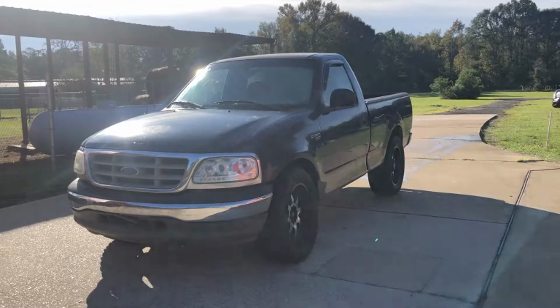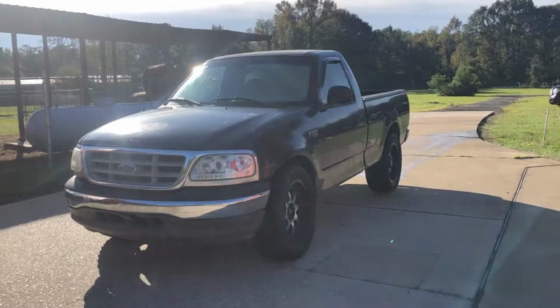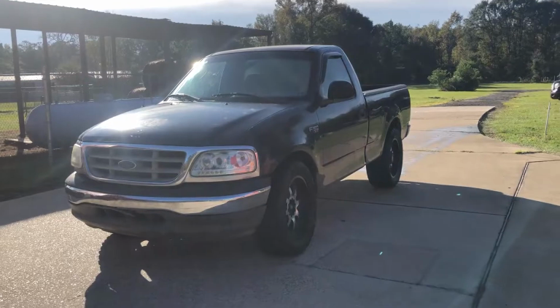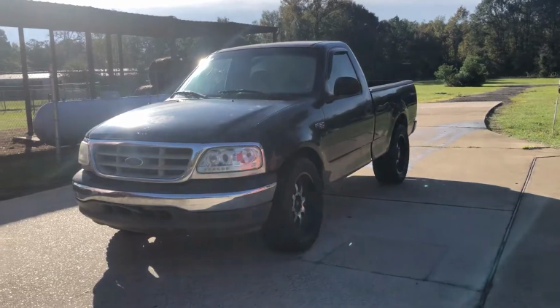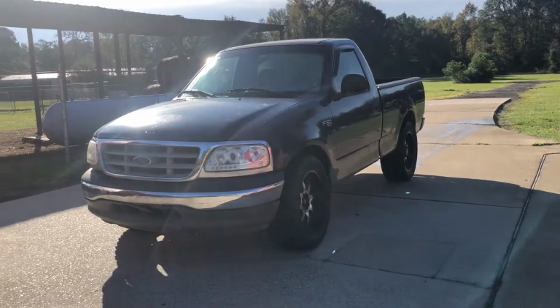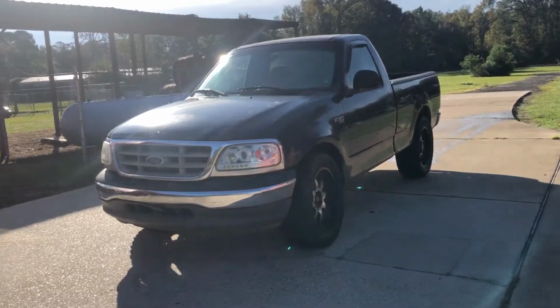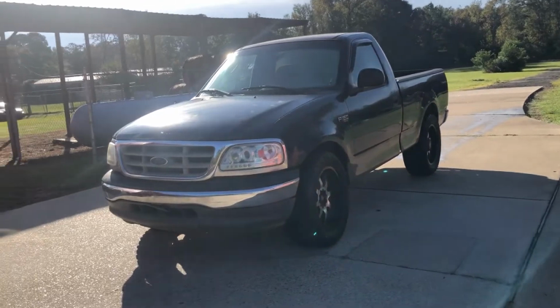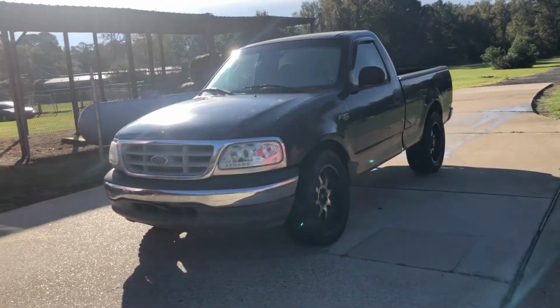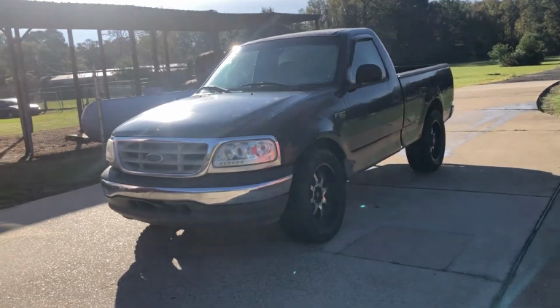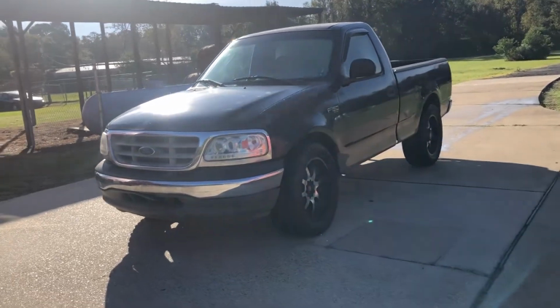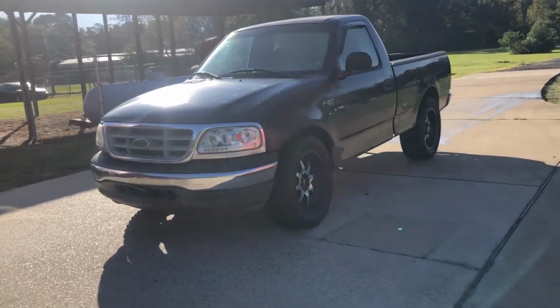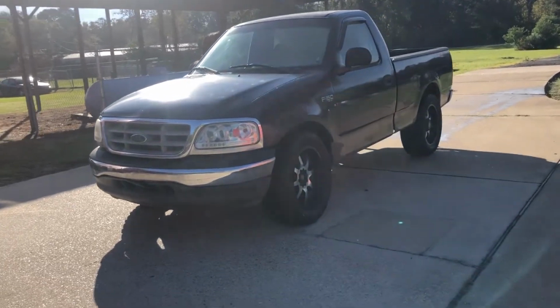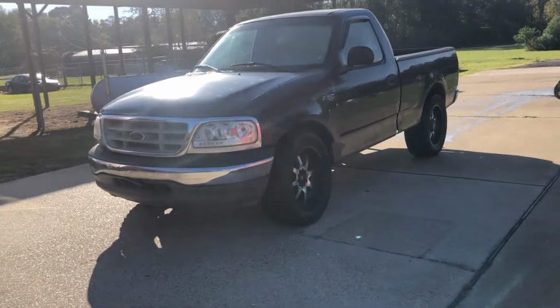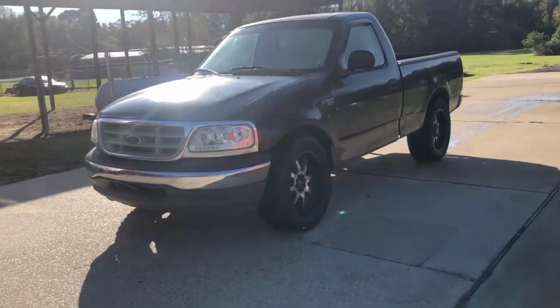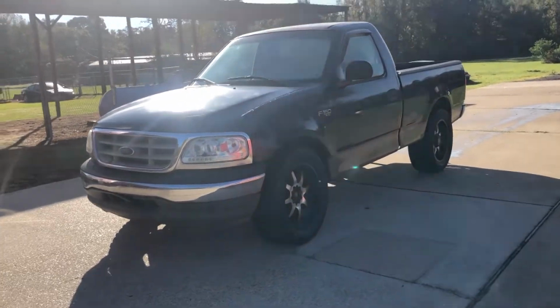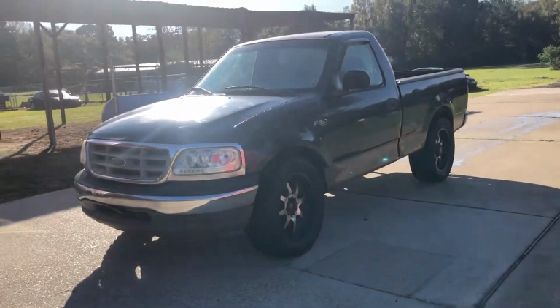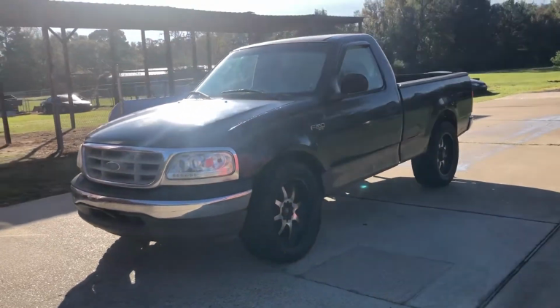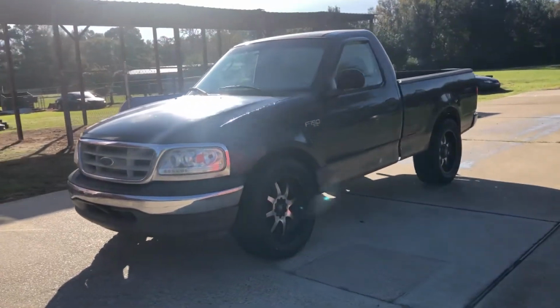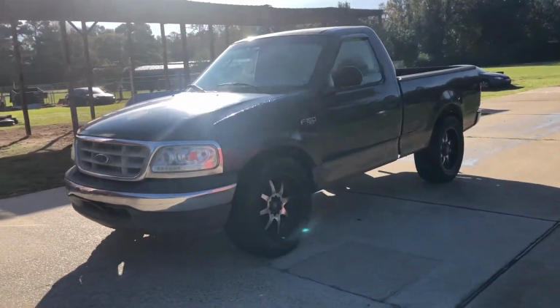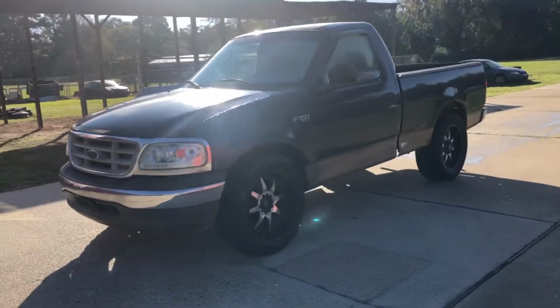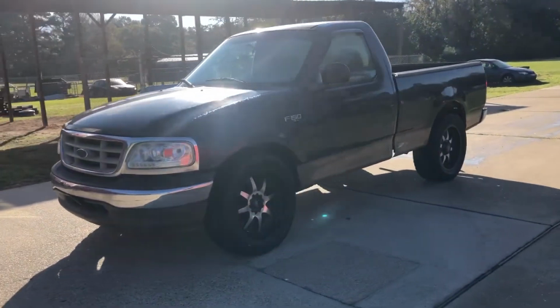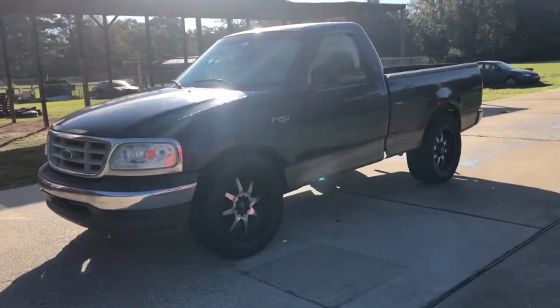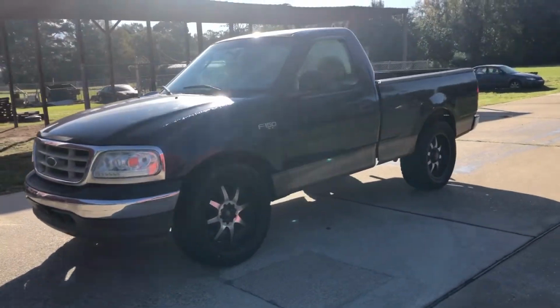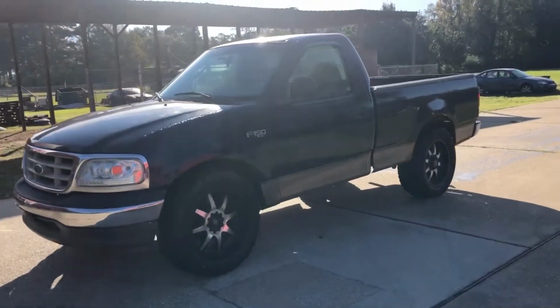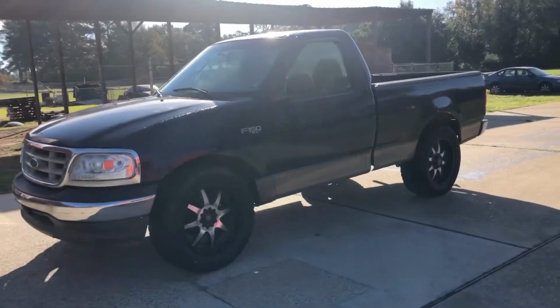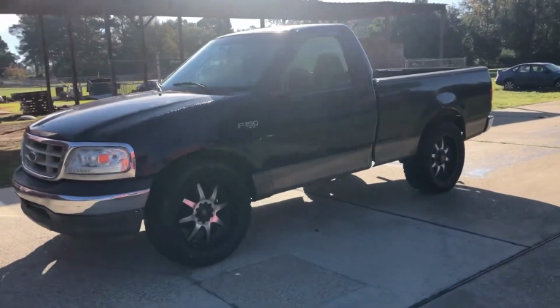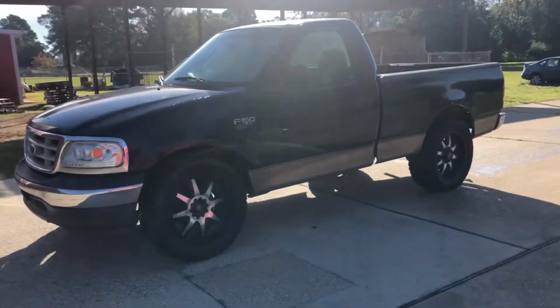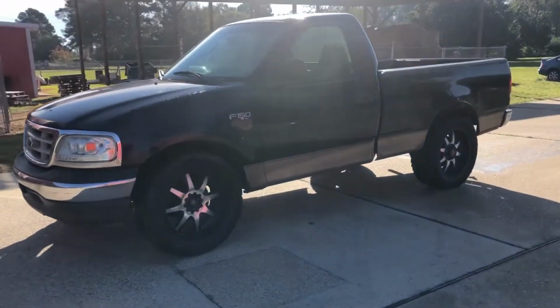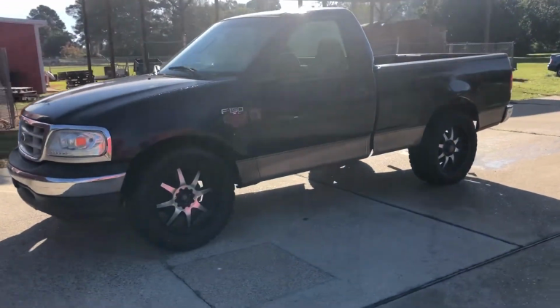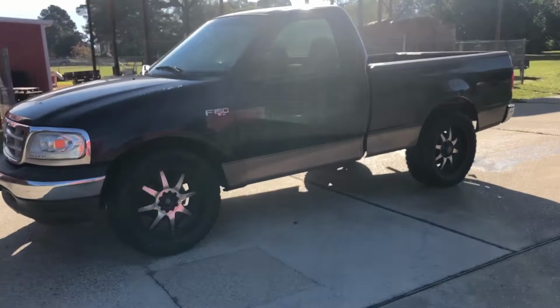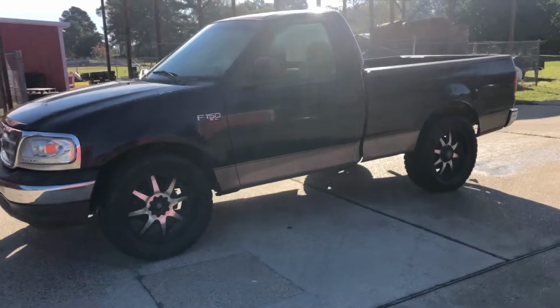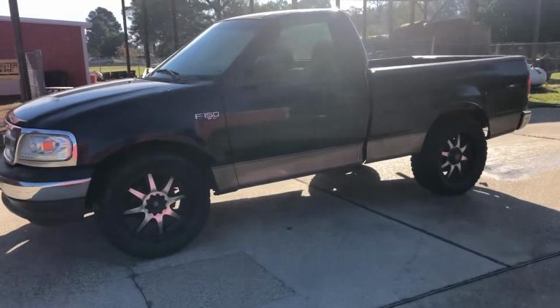Alright guys, here we have lot 32. It's a 2003 Ford F-150.